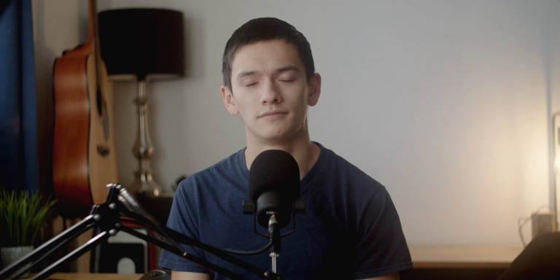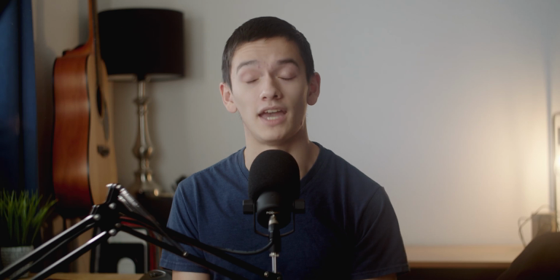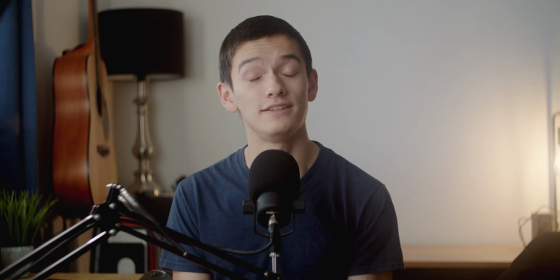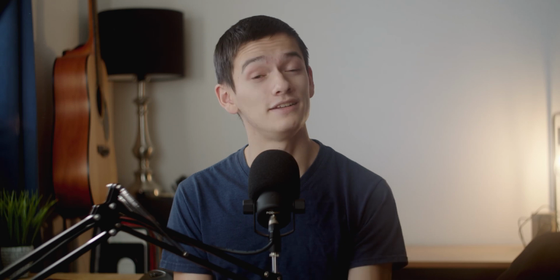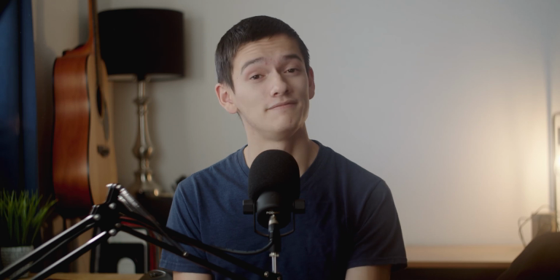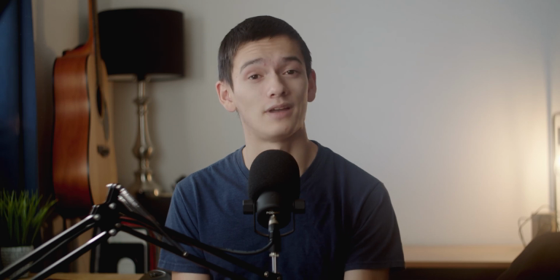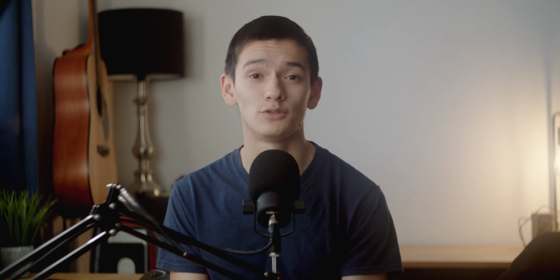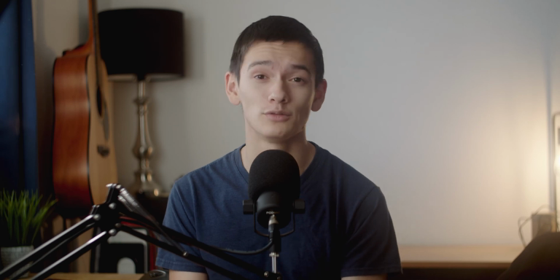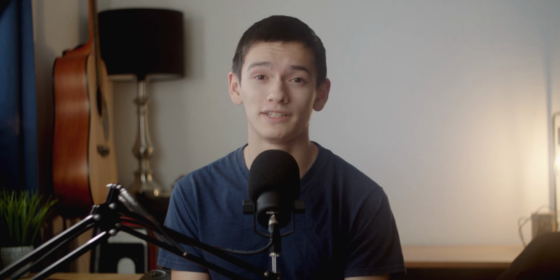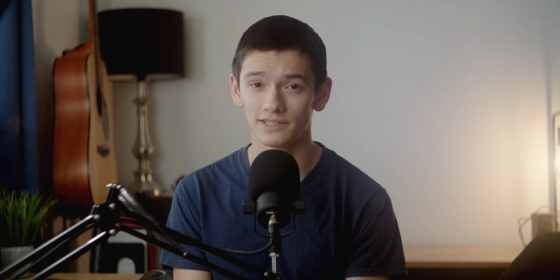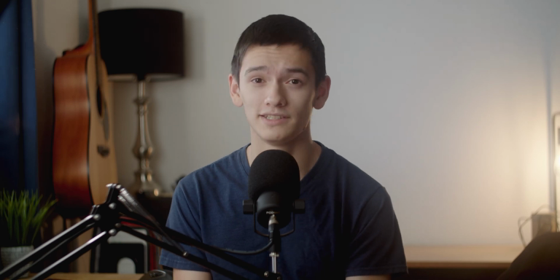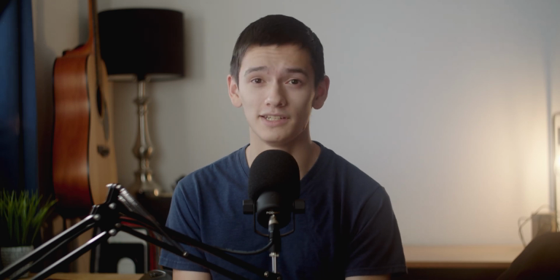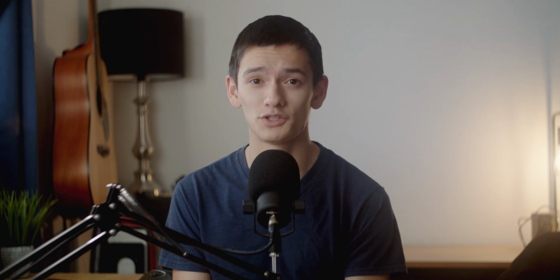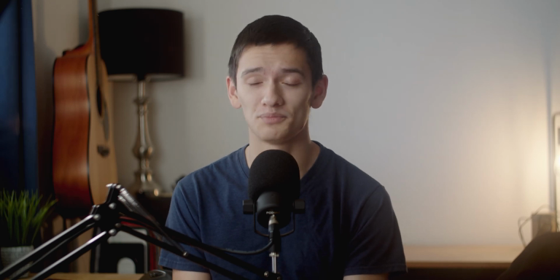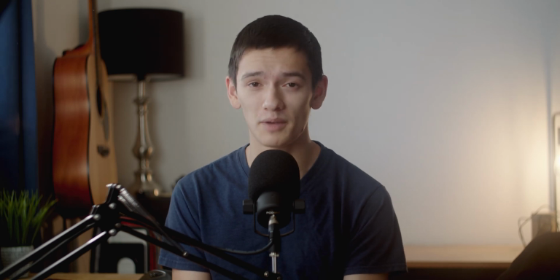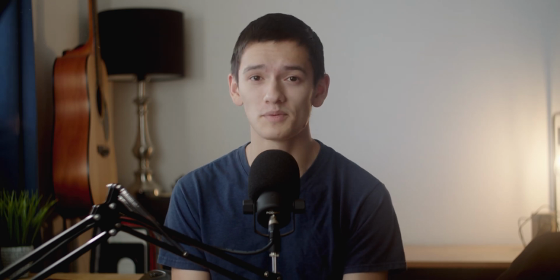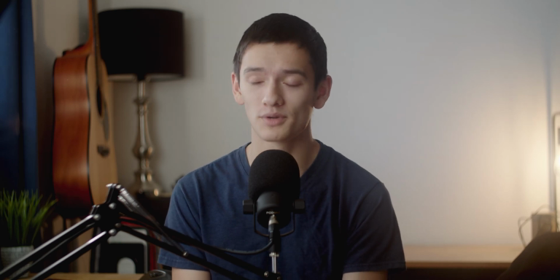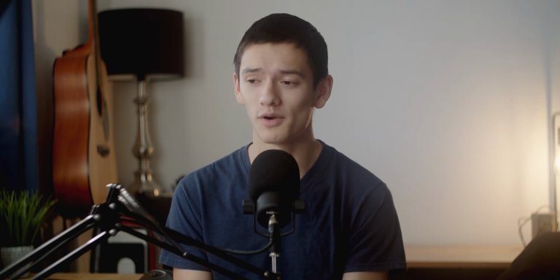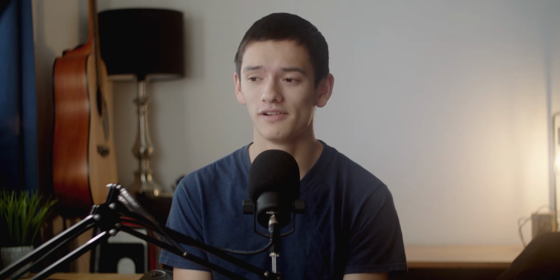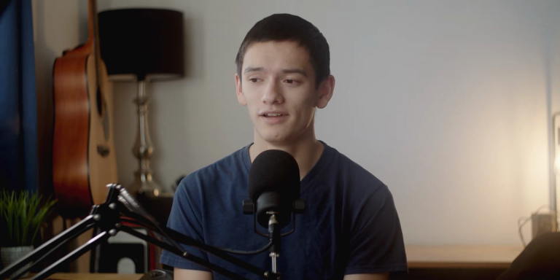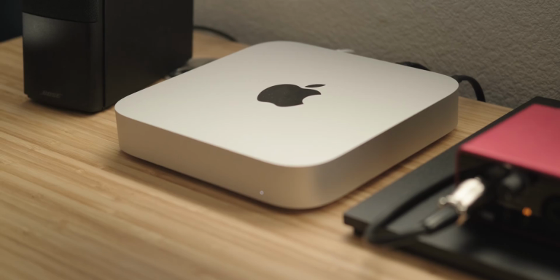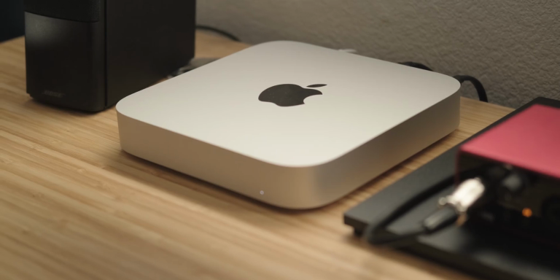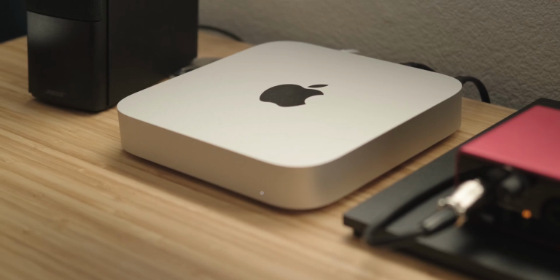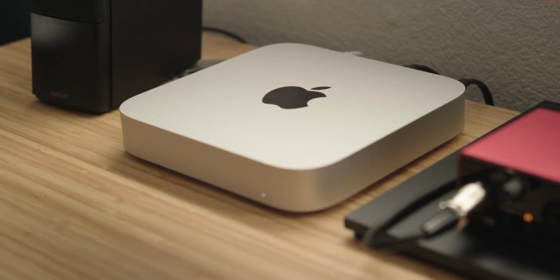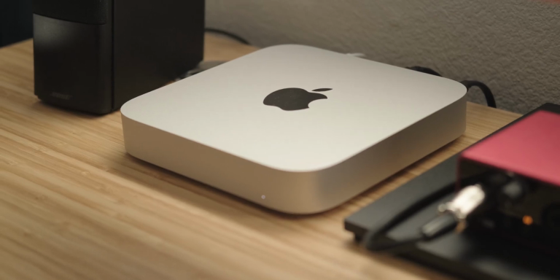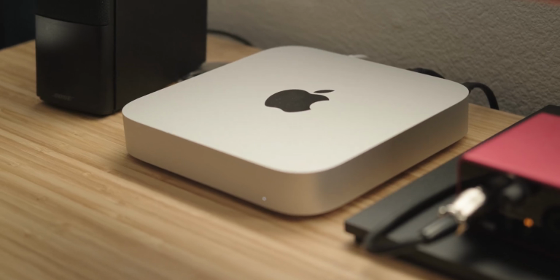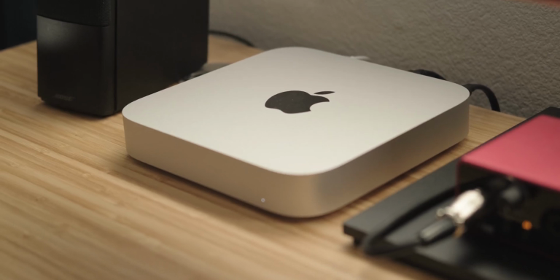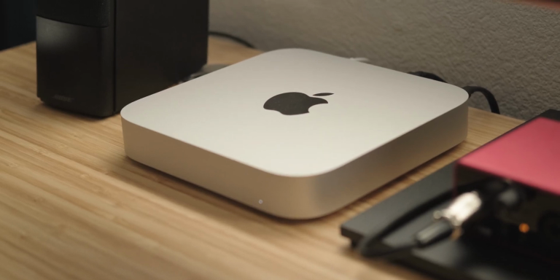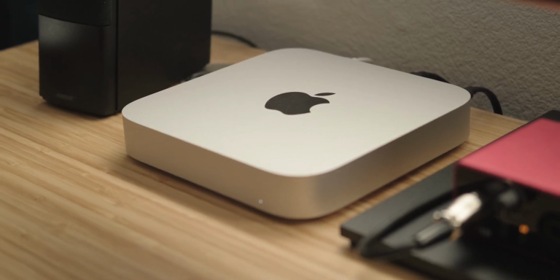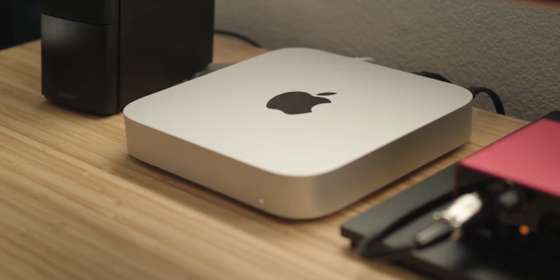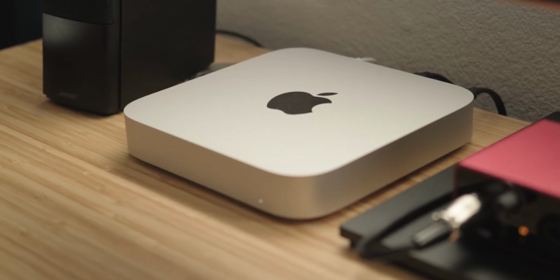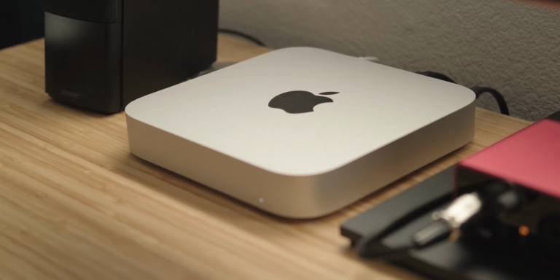I did it. I sold my 16-inch MacBook Pro for an 8GB Mac Mini.